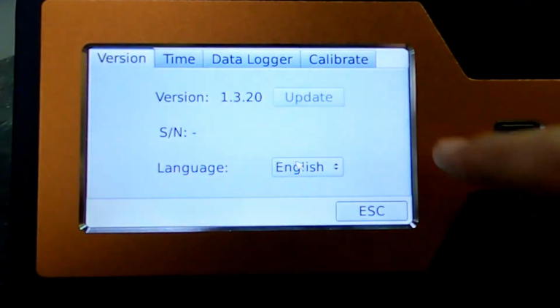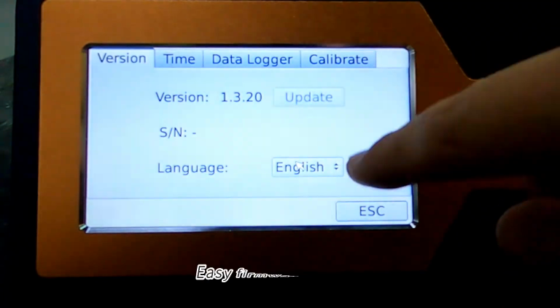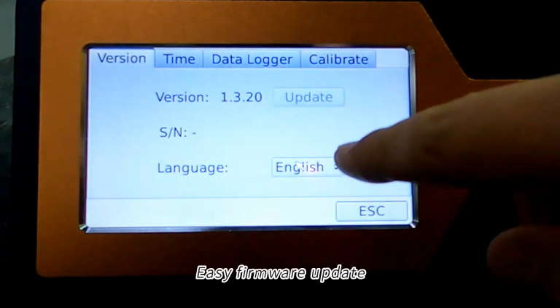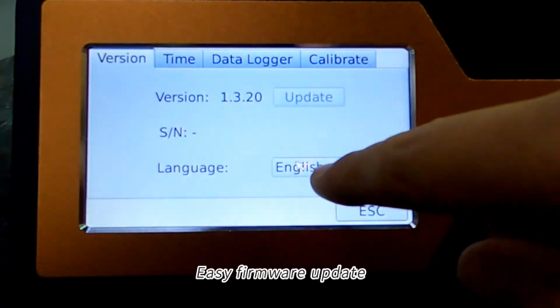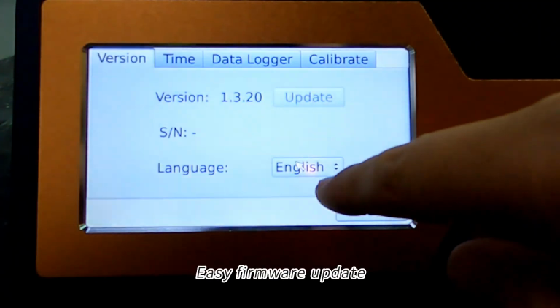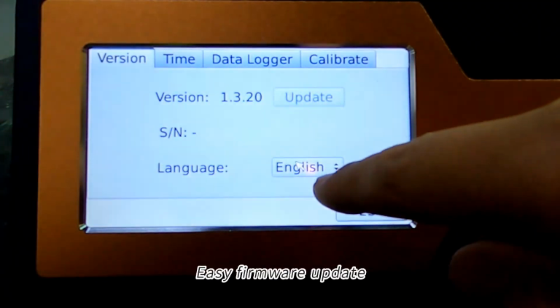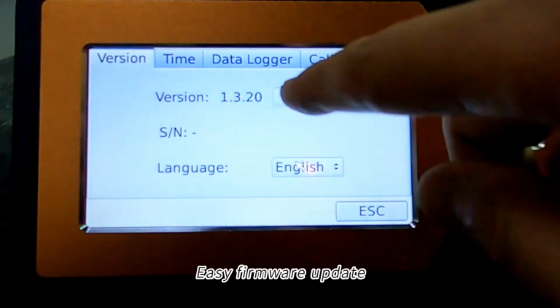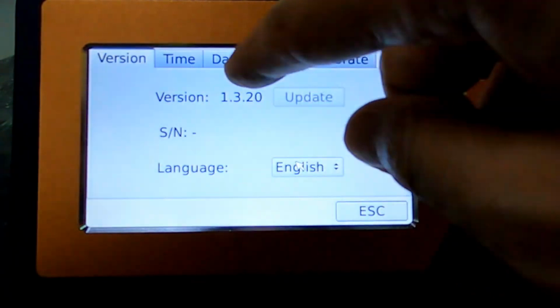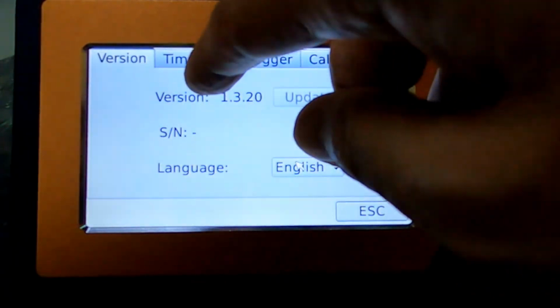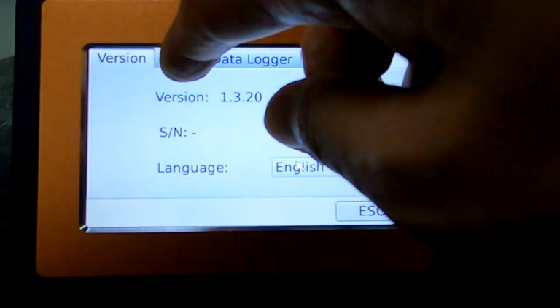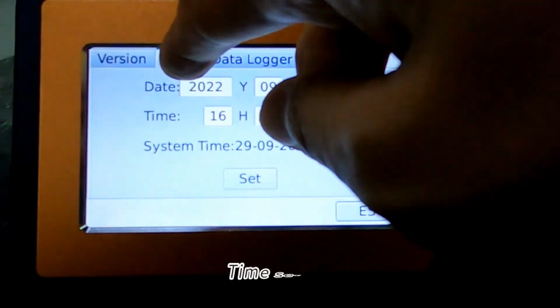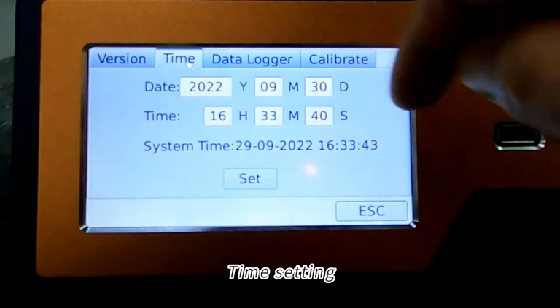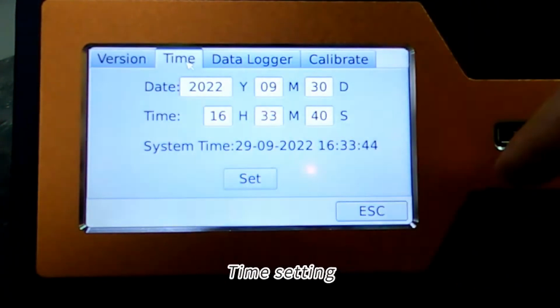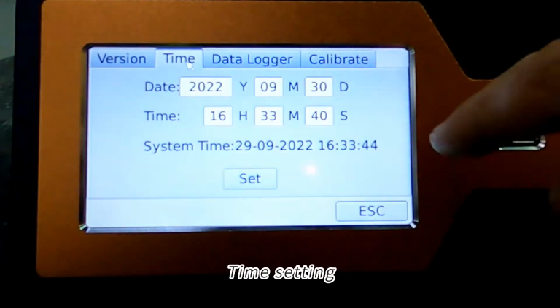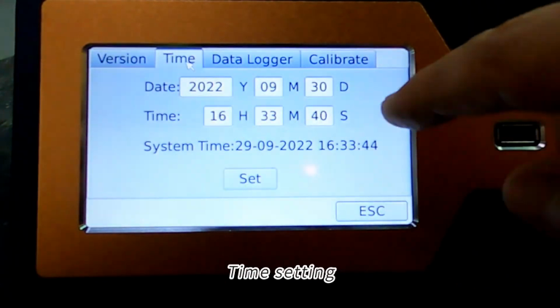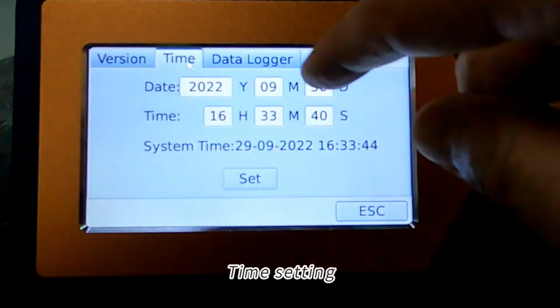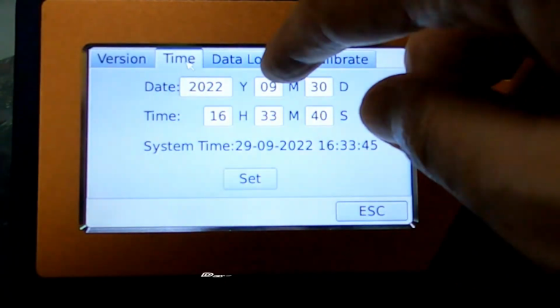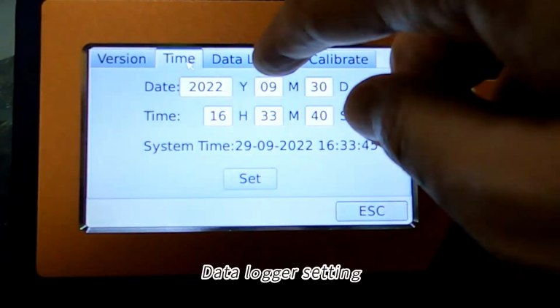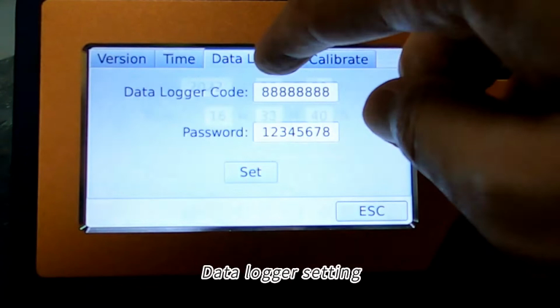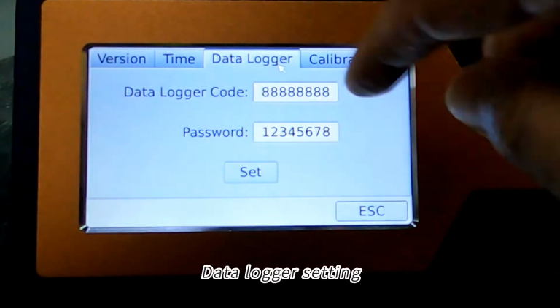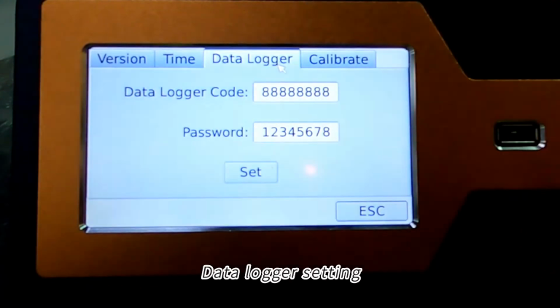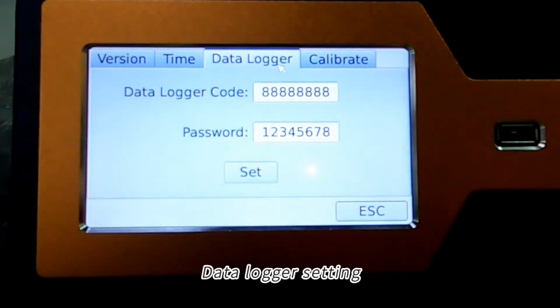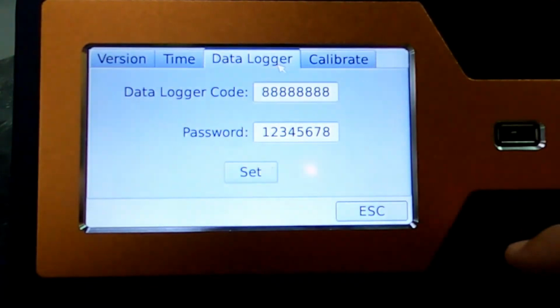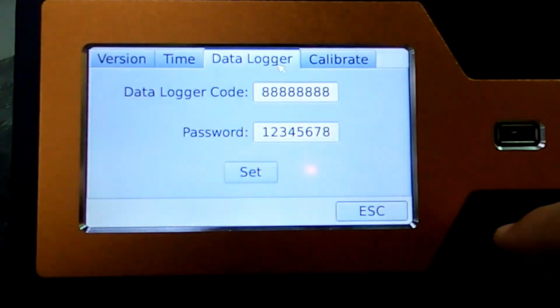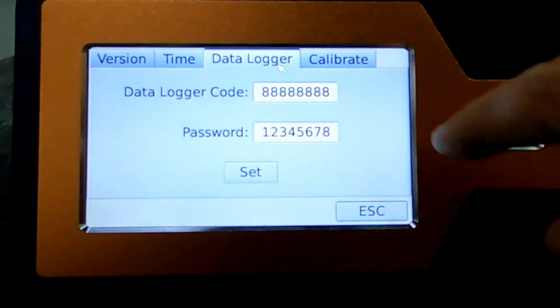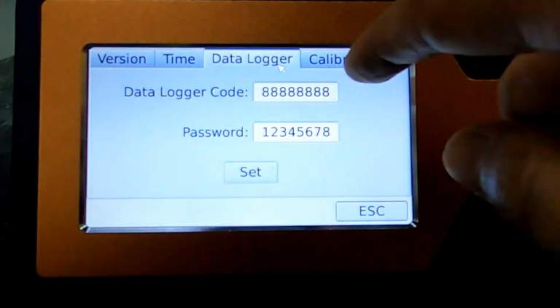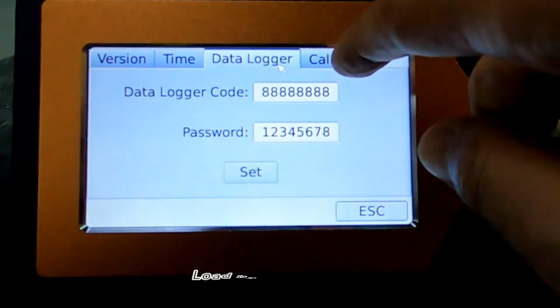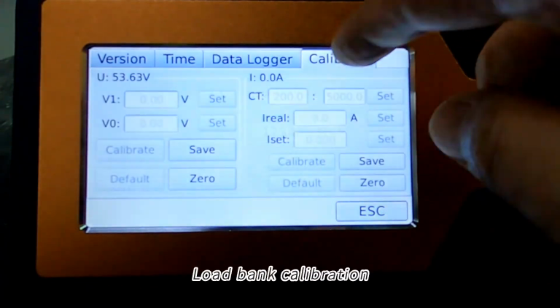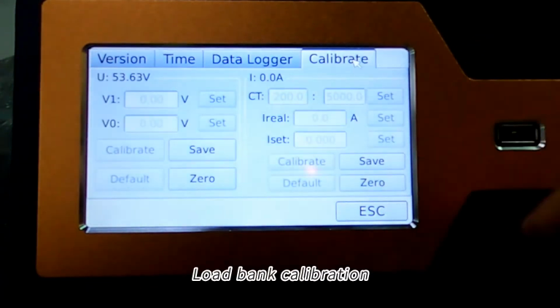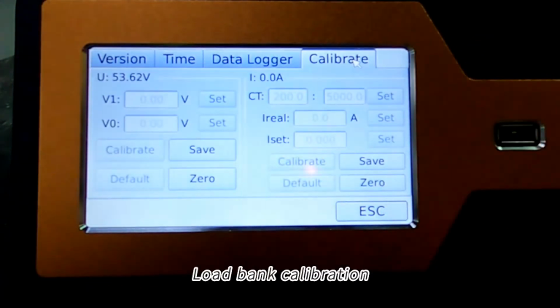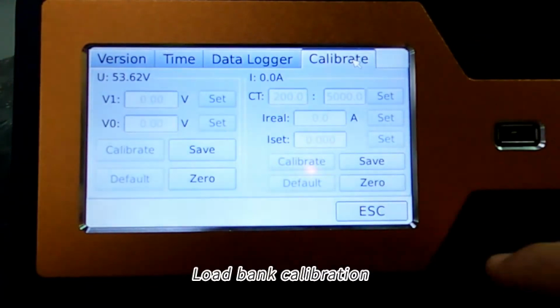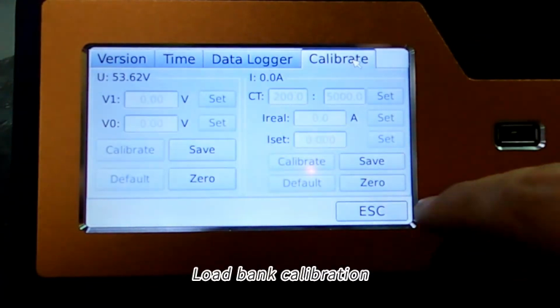System settings include easy firmware update, time setting, data logger setting, and load bank calibration.